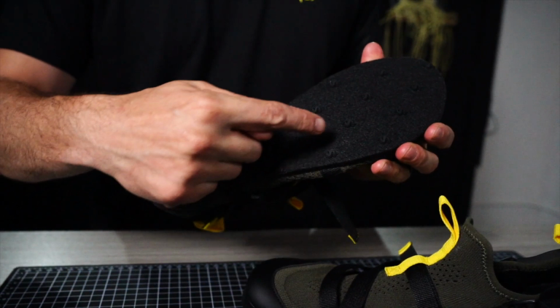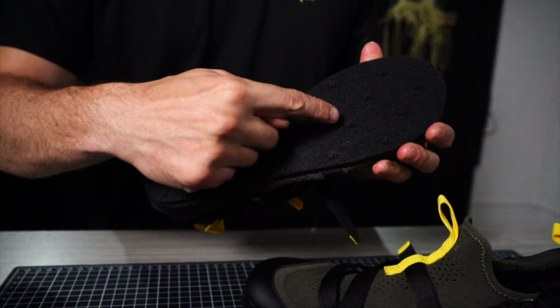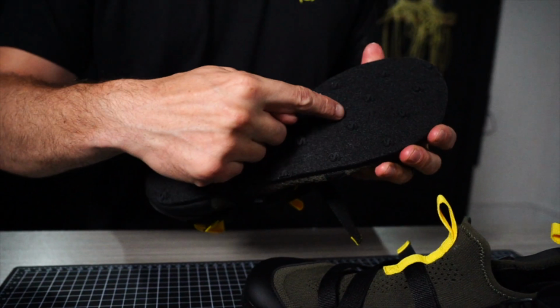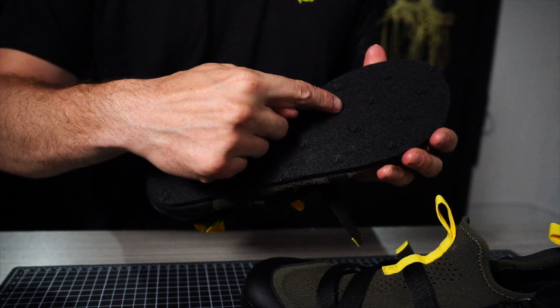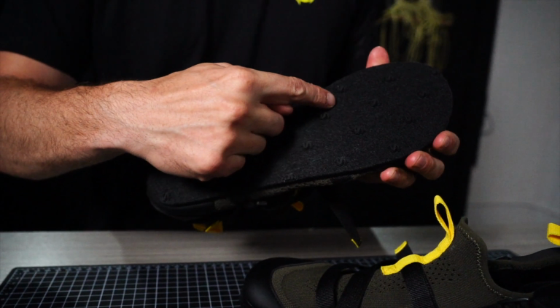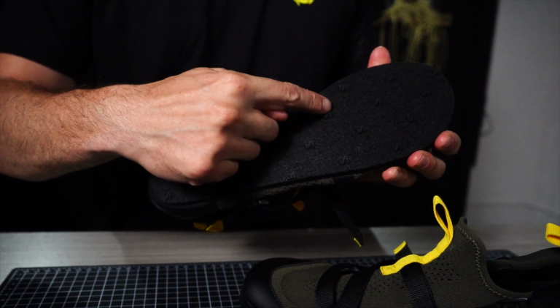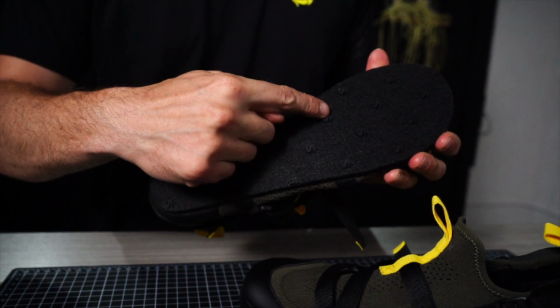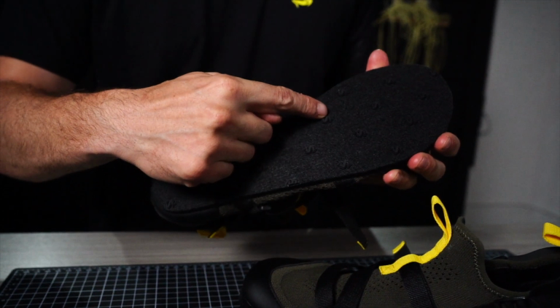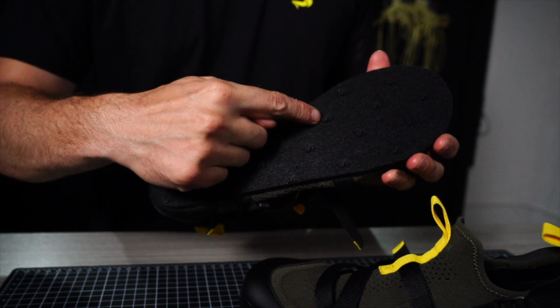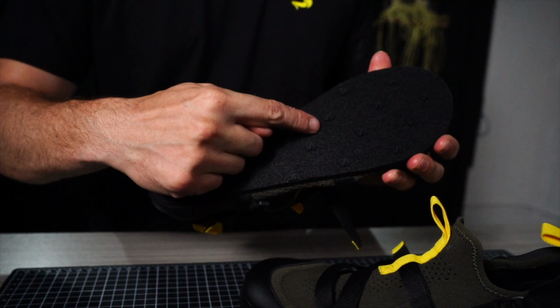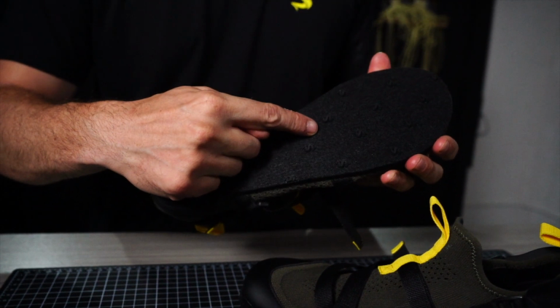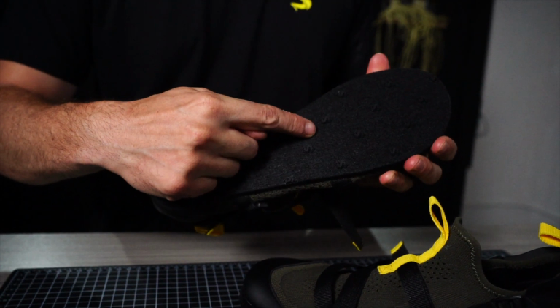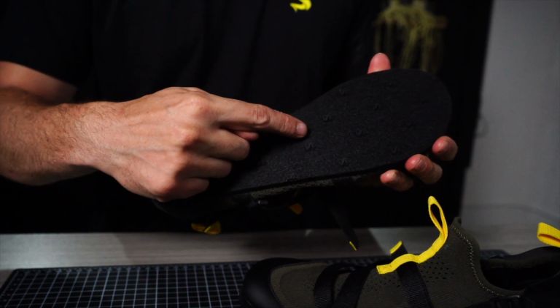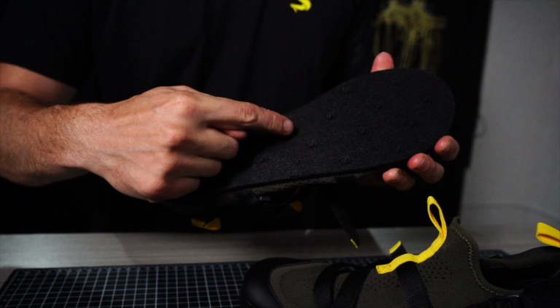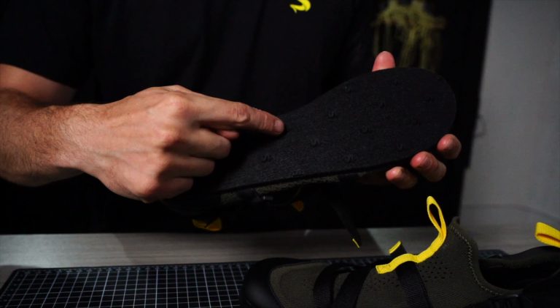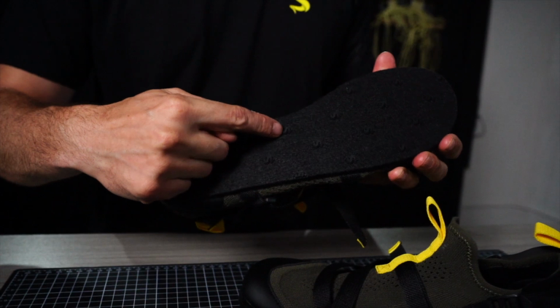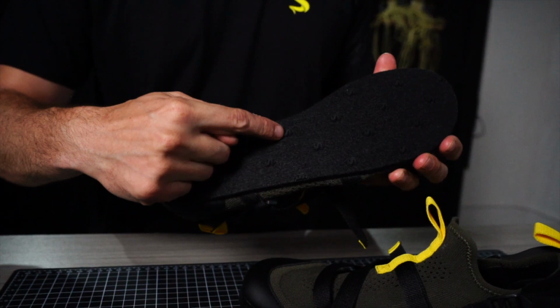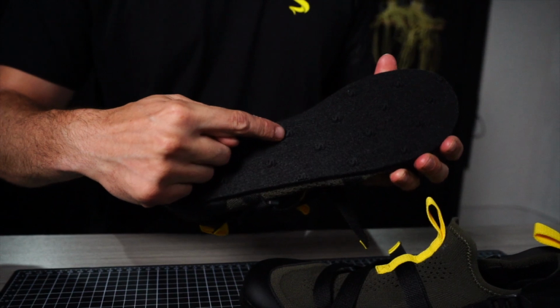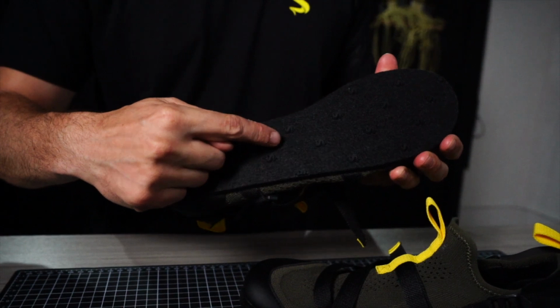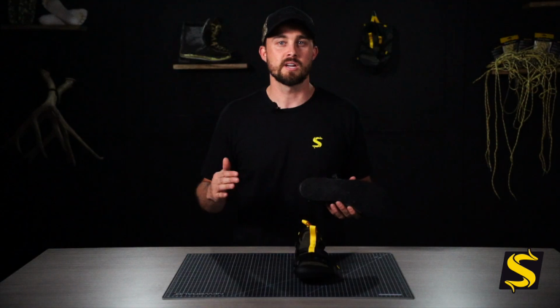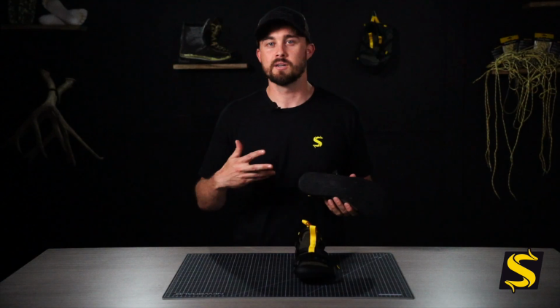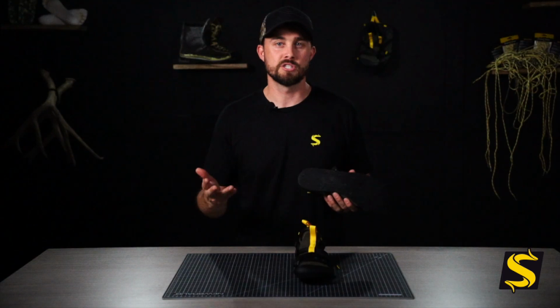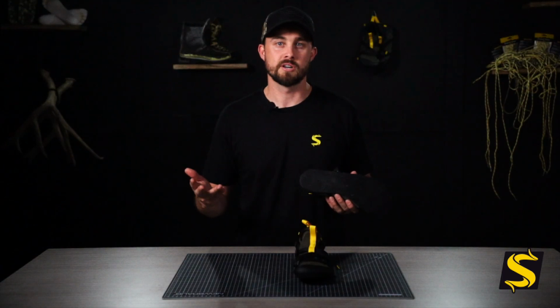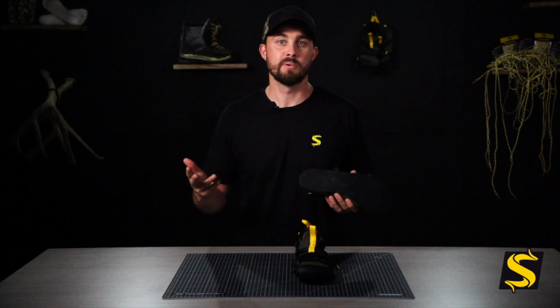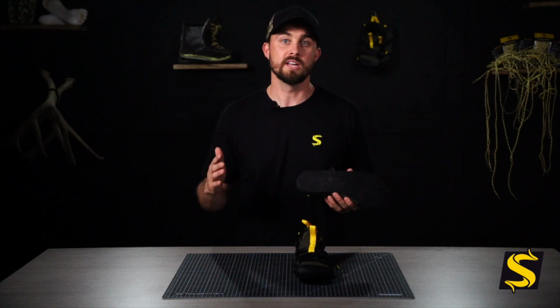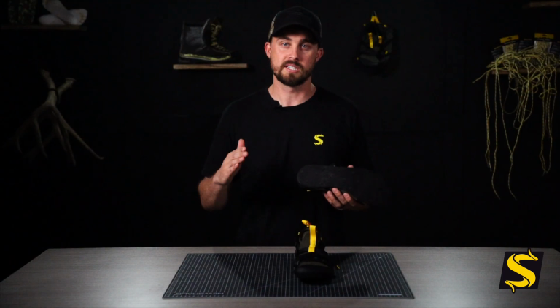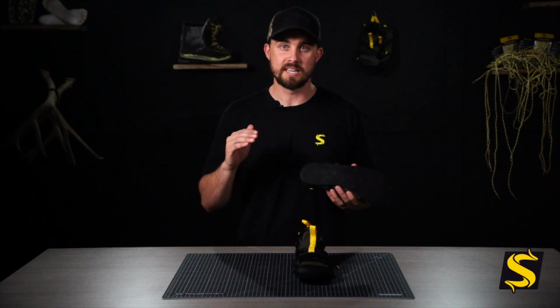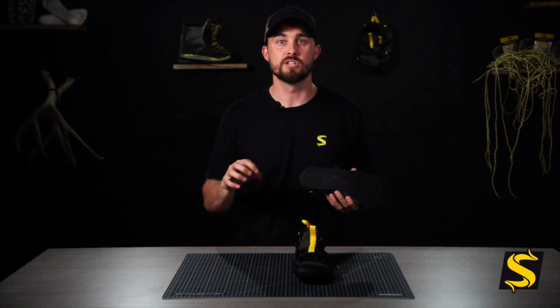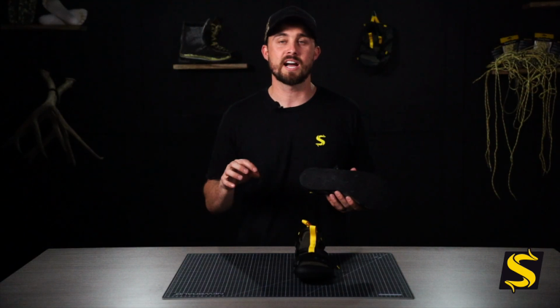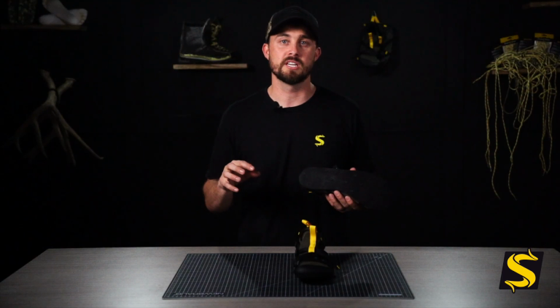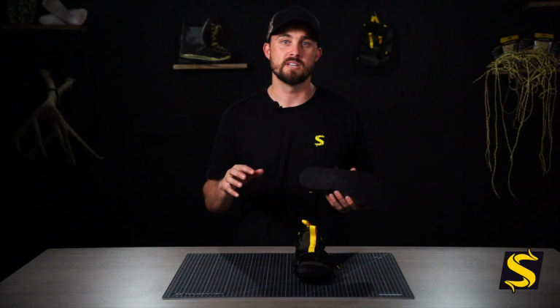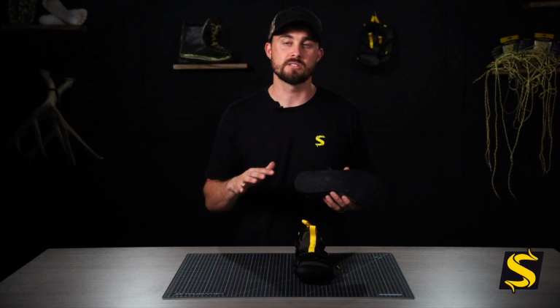We have traction nodes — the Sheep Feet nodes on the bottom — so that when this felt hits surfaces that are a little bit more slippery, it's not going to put you on your butt. It's going to give you the traction that you need so you're not falling.